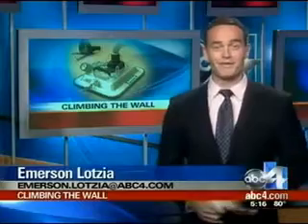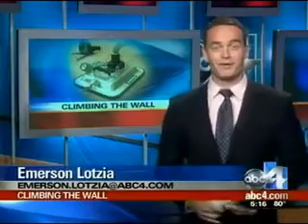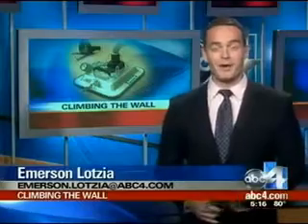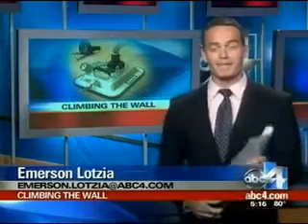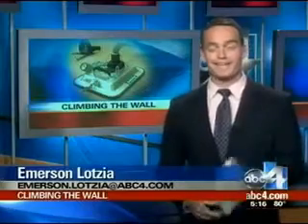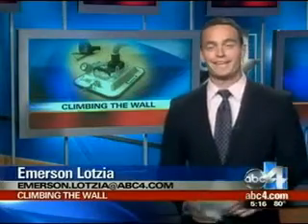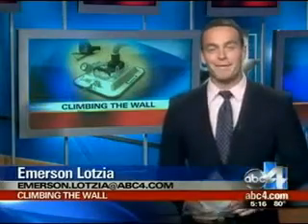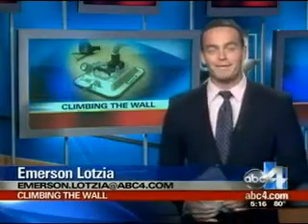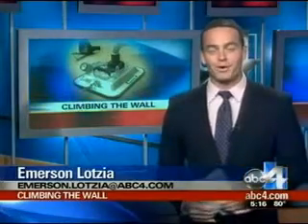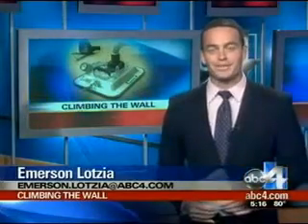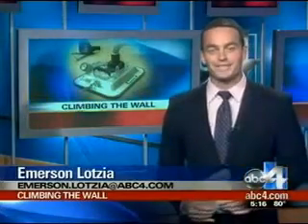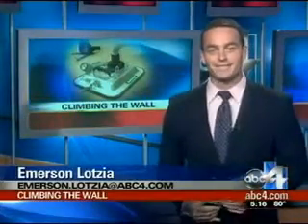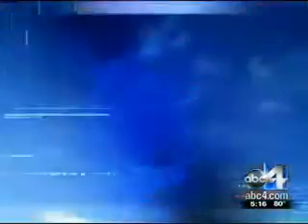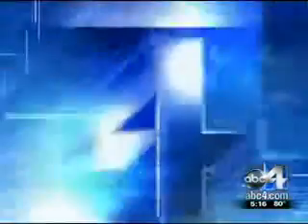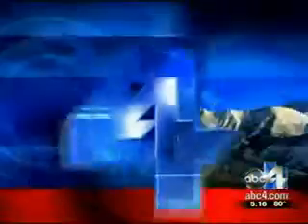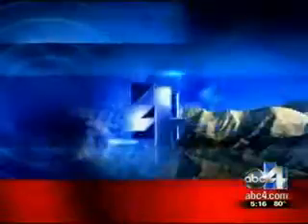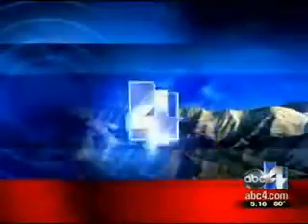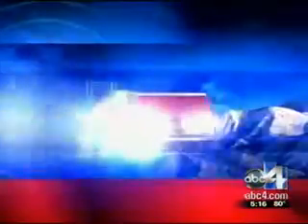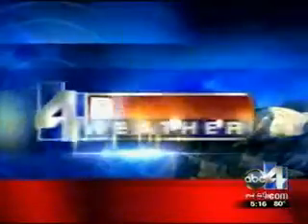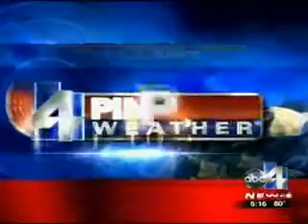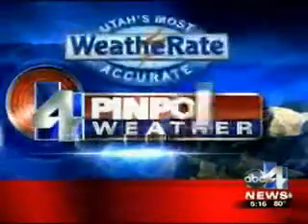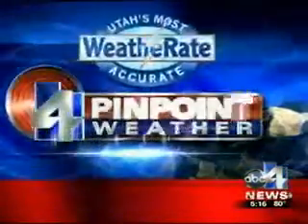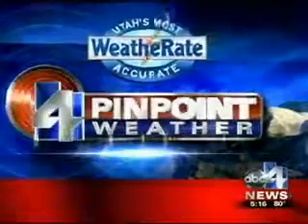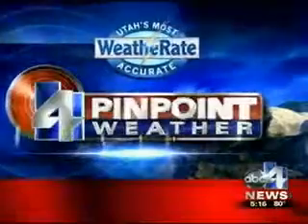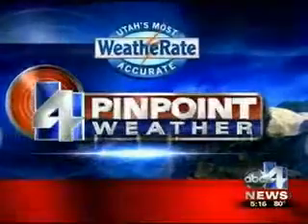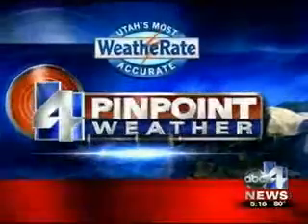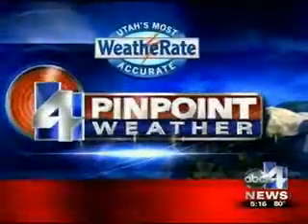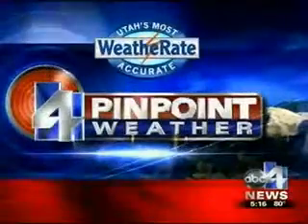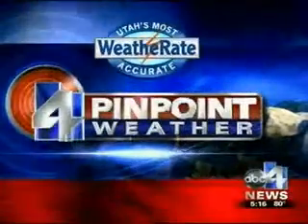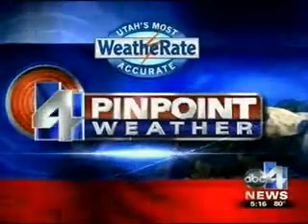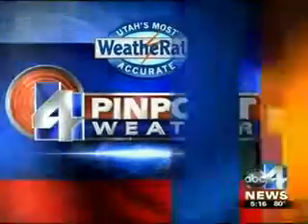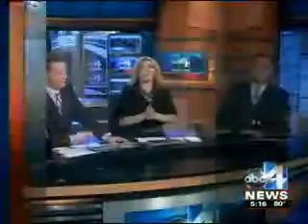Live in the studio, Emerson Latzia, ABC4 News. ABC4's Pinpoint Weather — Utah's most accurate forecast.